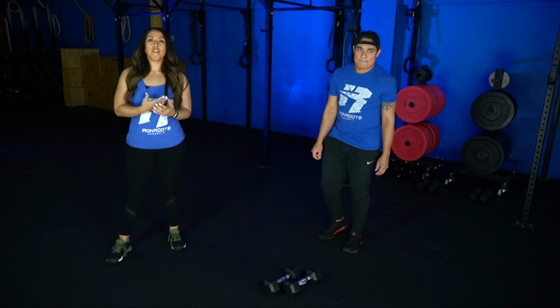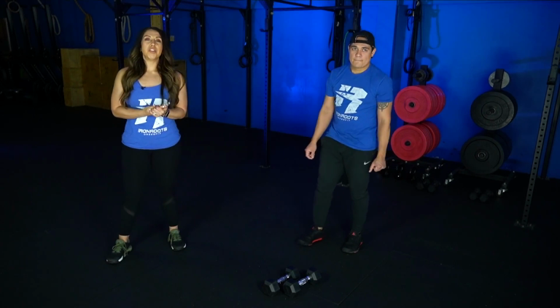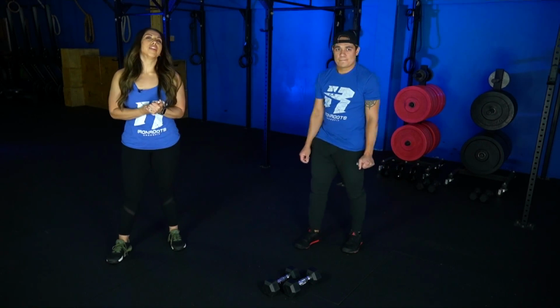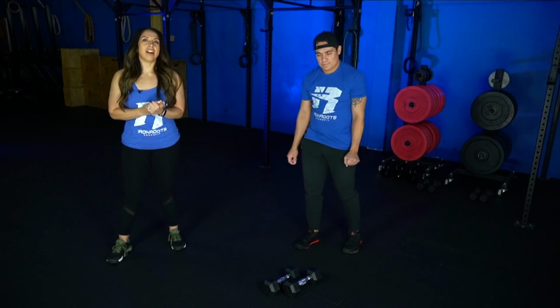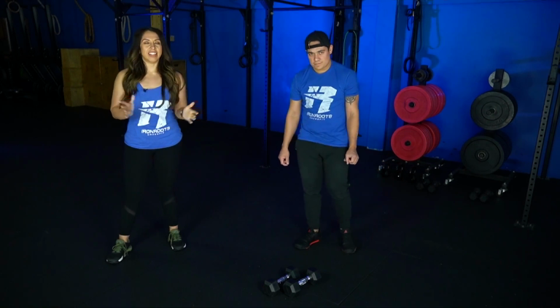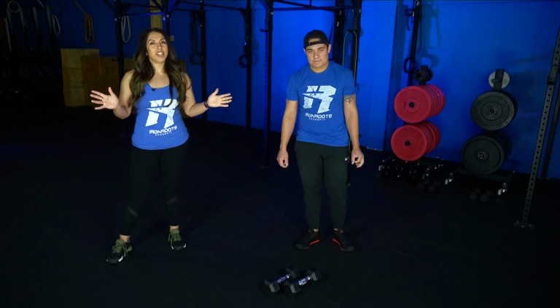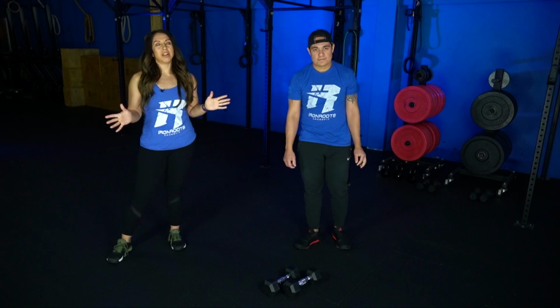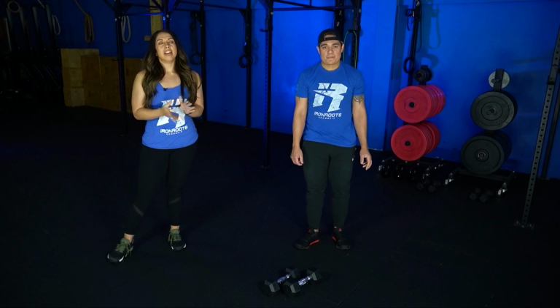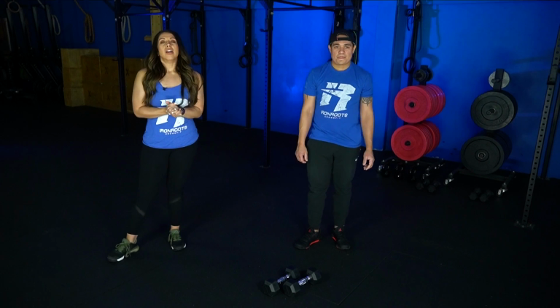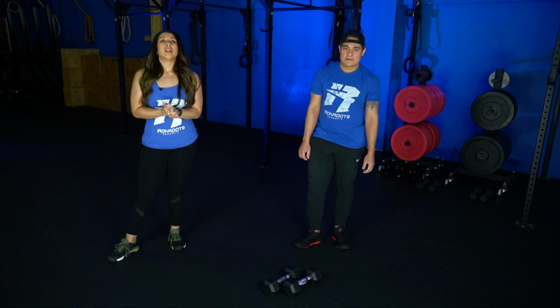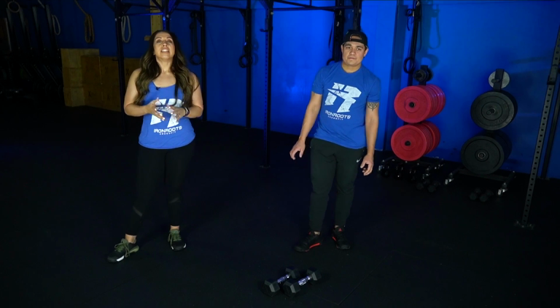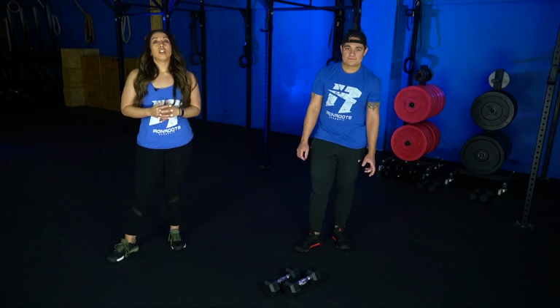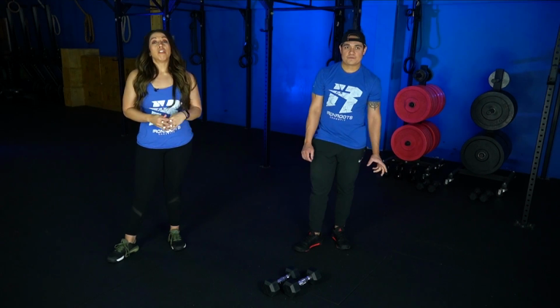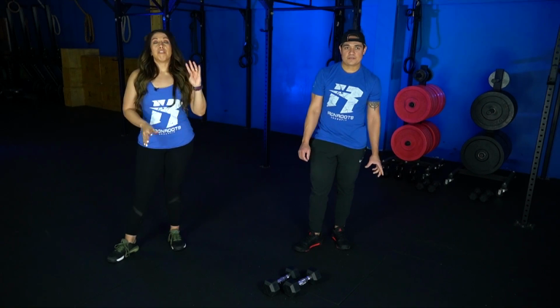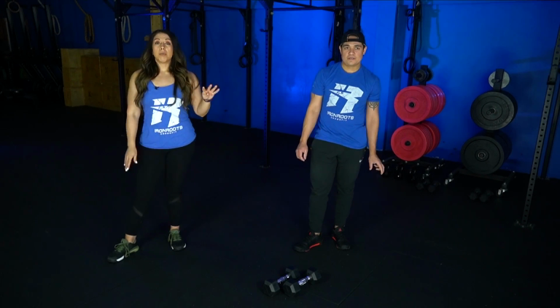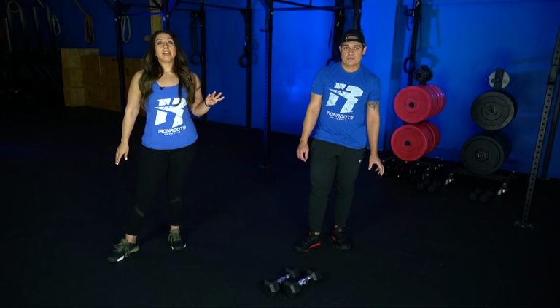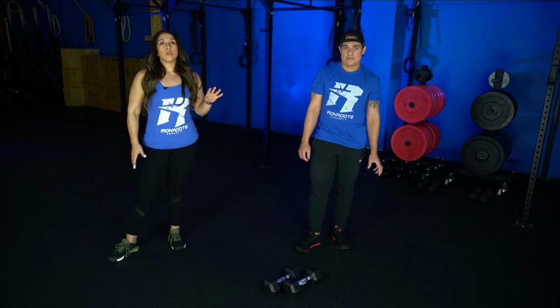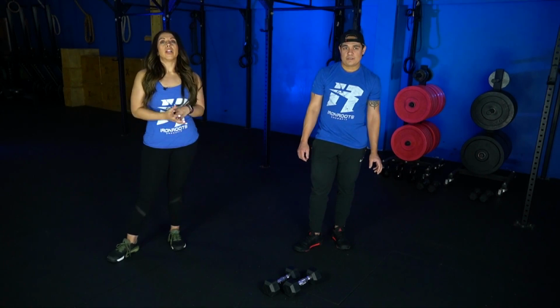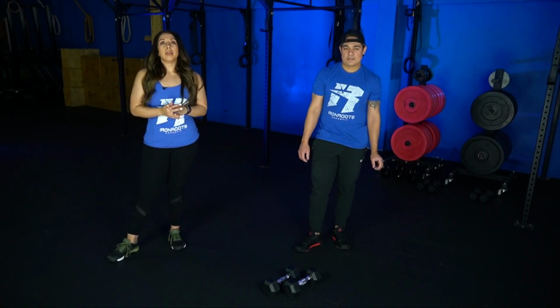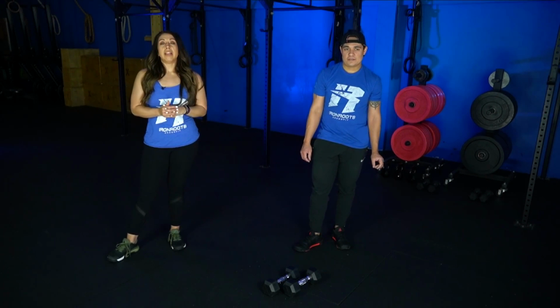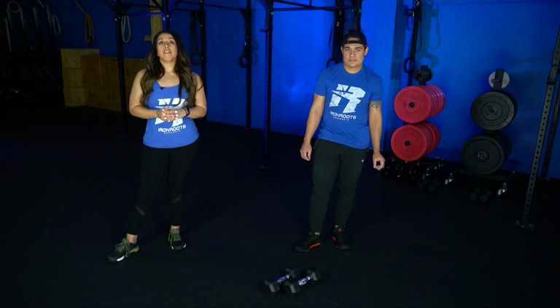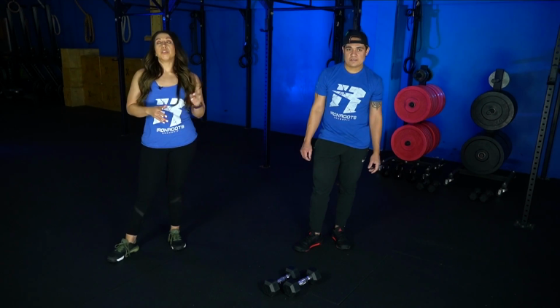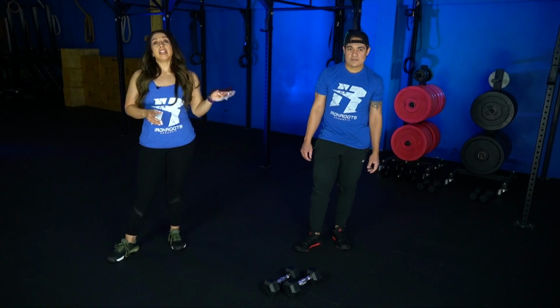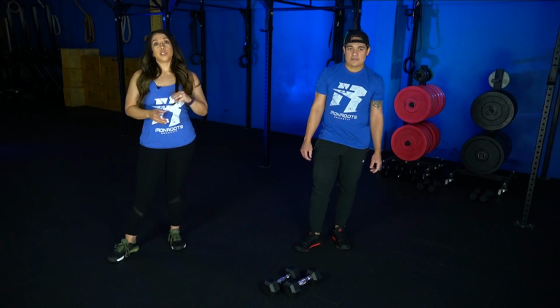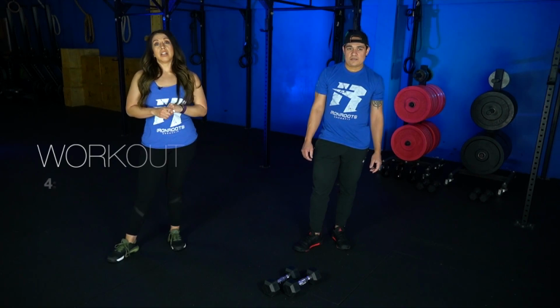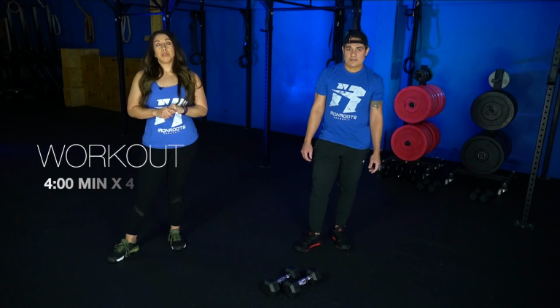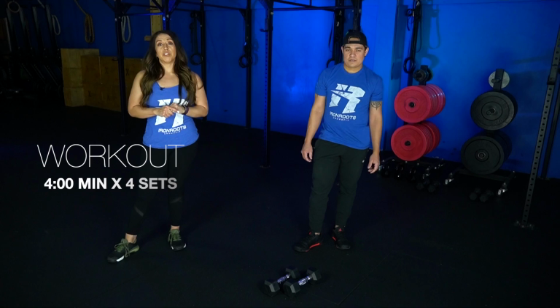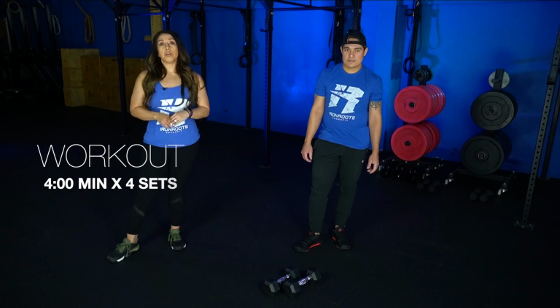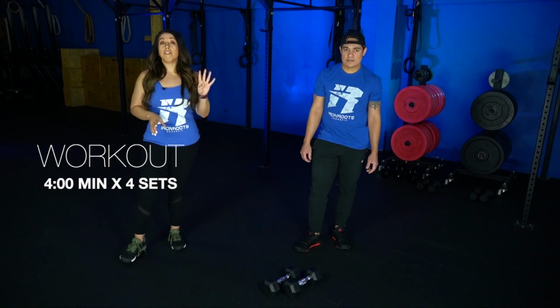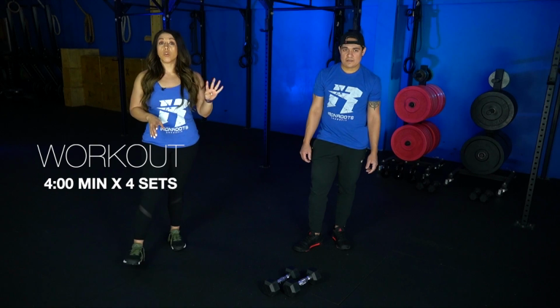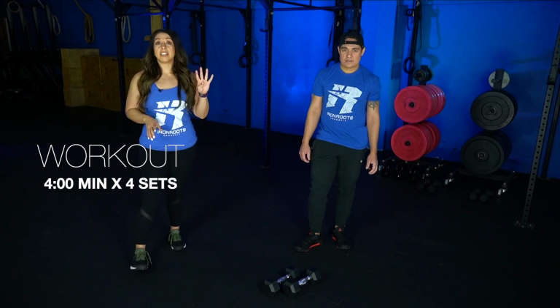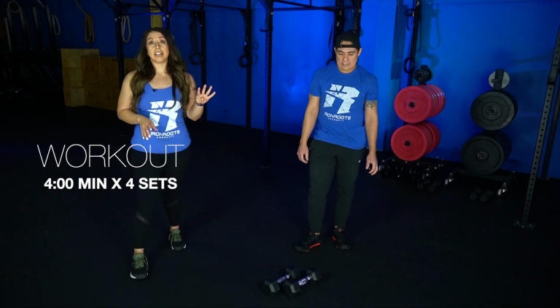For the workout, it's a good one. We're gonna set a clock for four minutes, and we're gonna repeat it three additional times for a total of four sets.